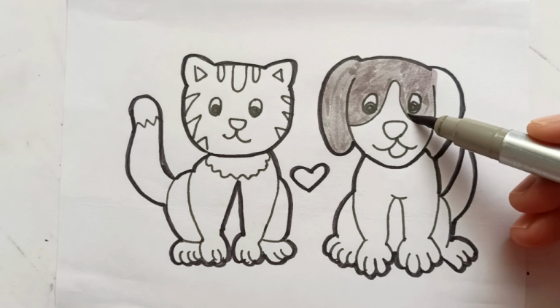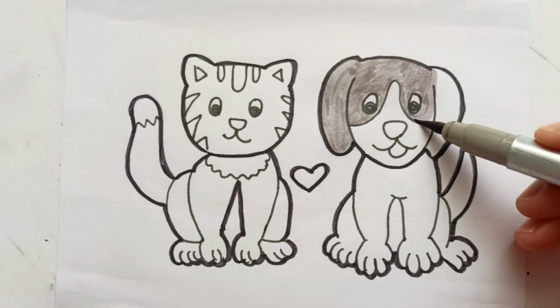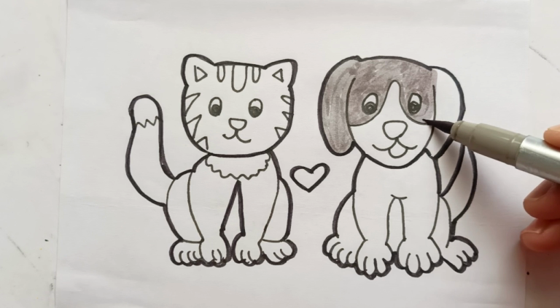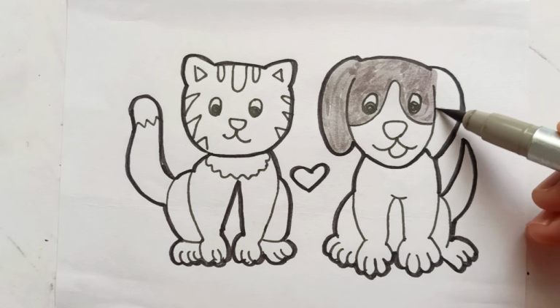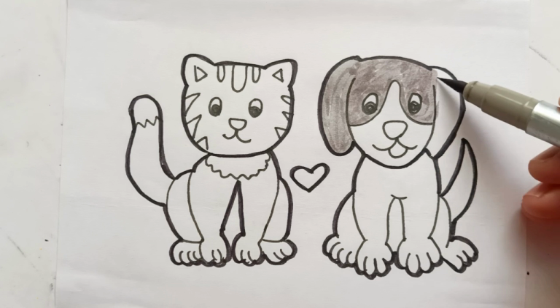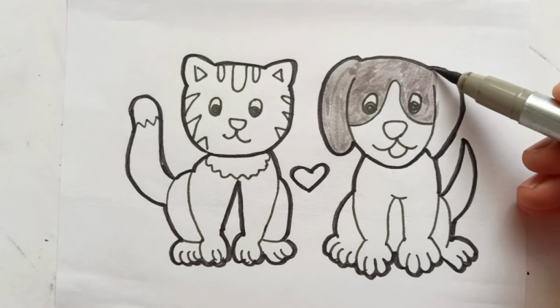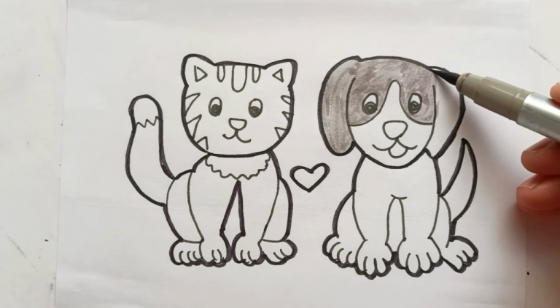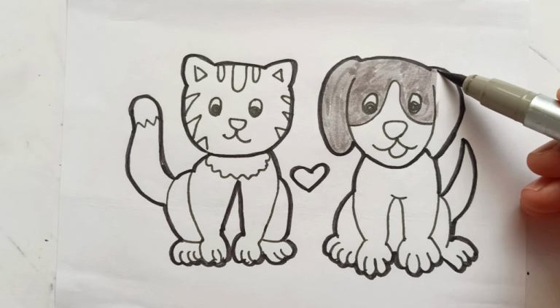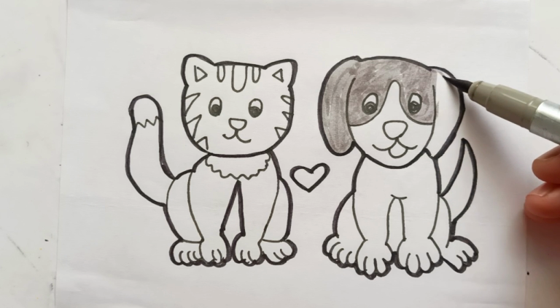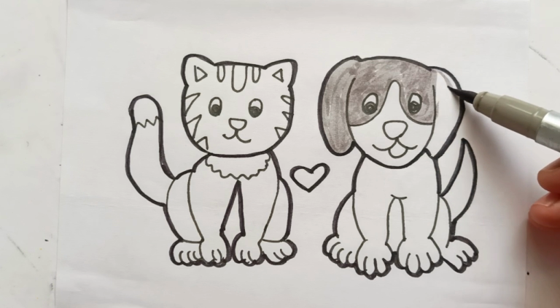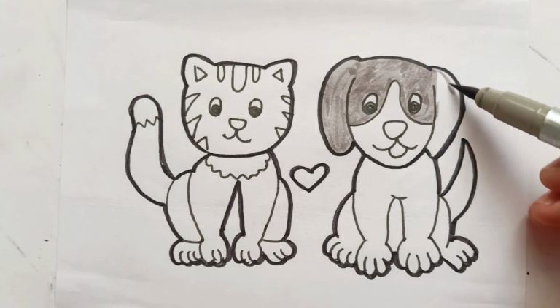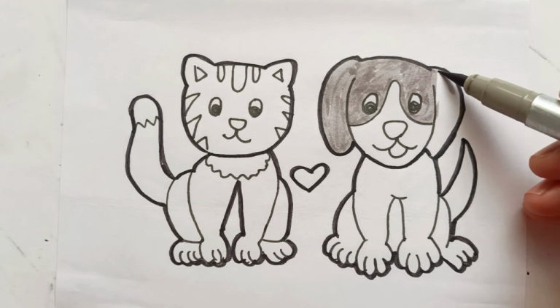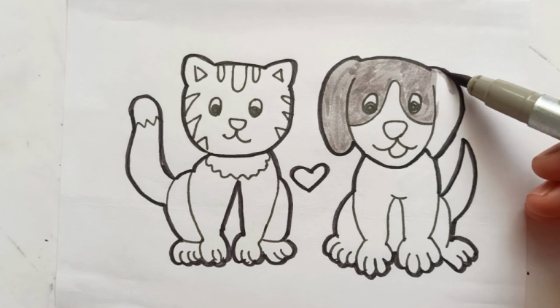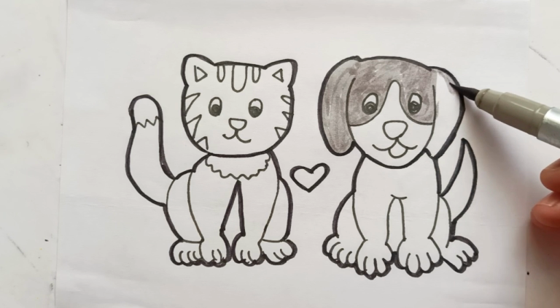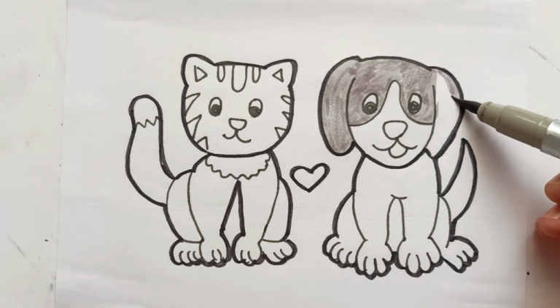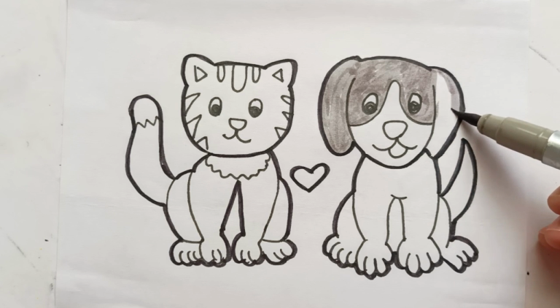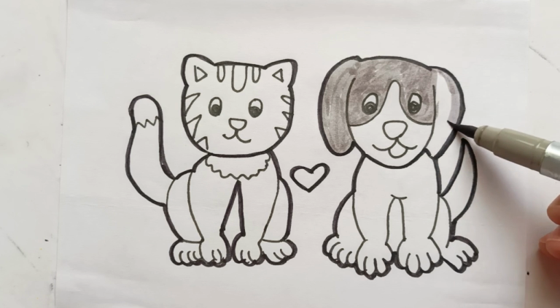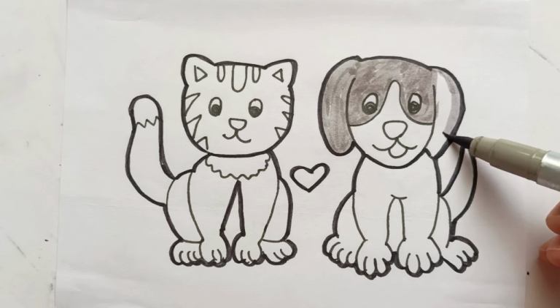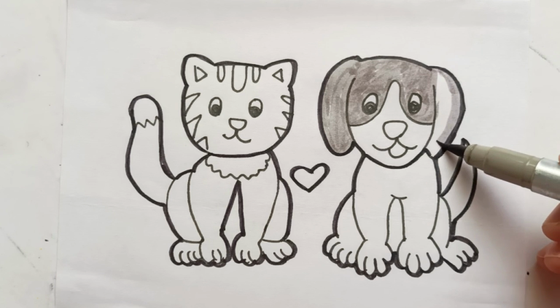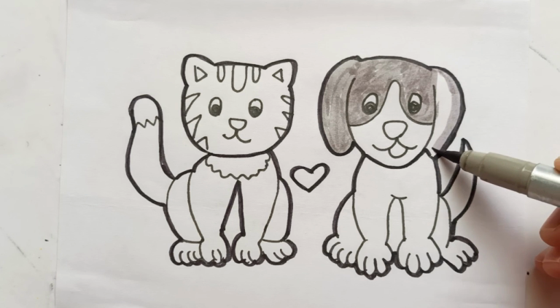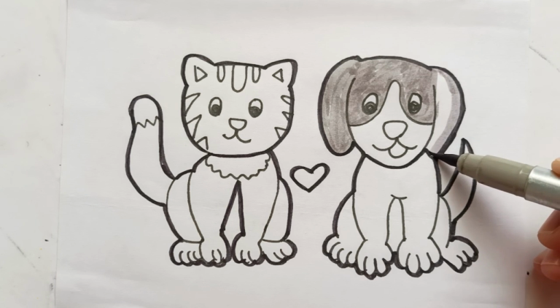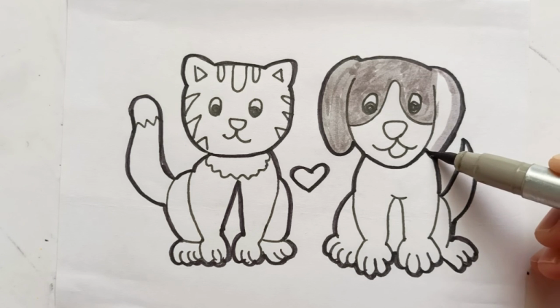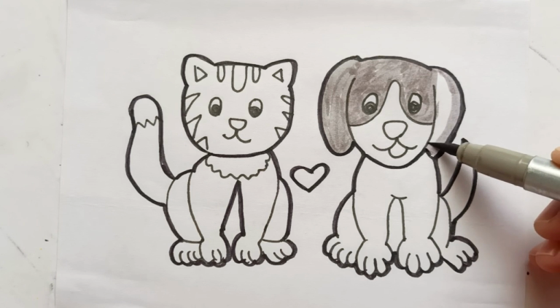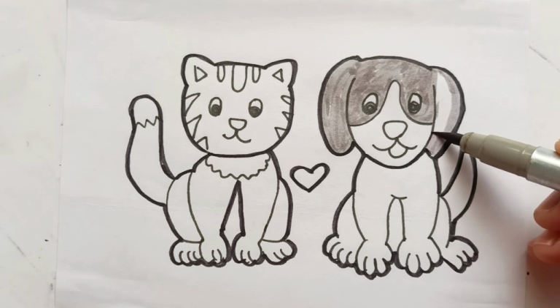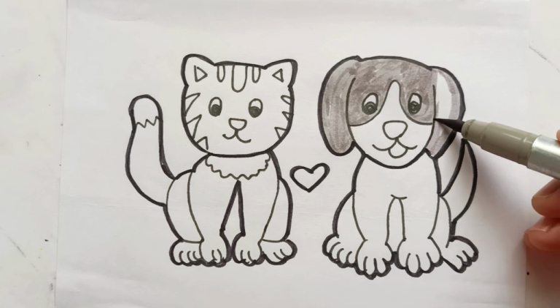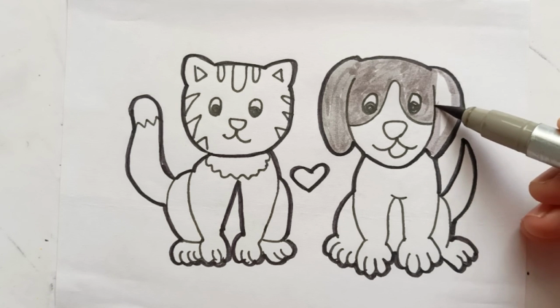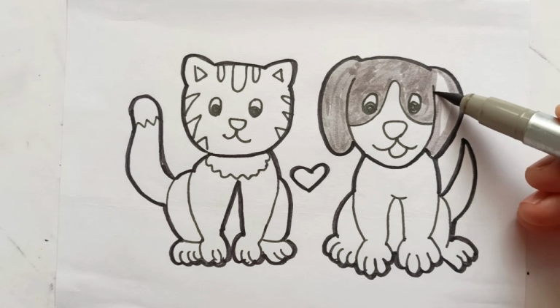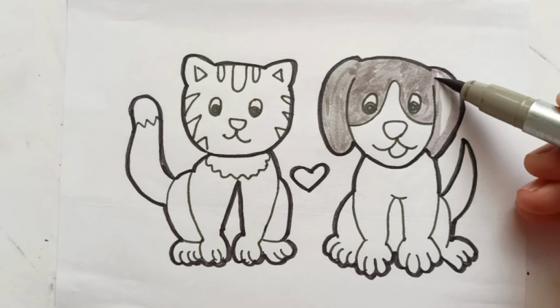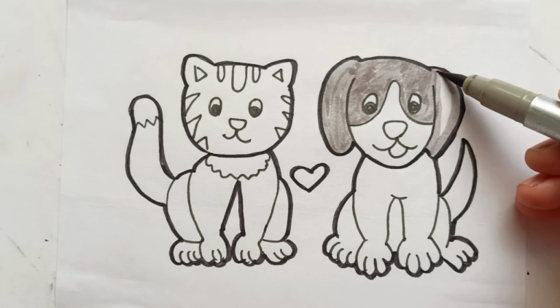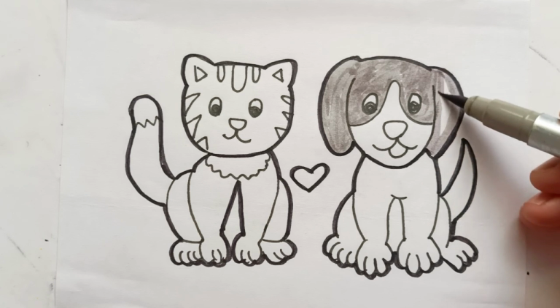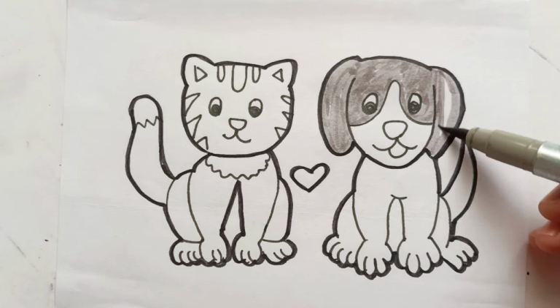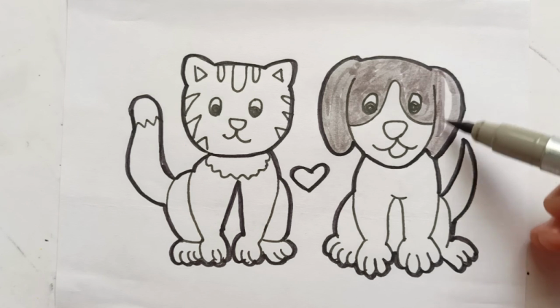Honey! Choo! A hickory-dickory duck. Tick tock! Tick tock!